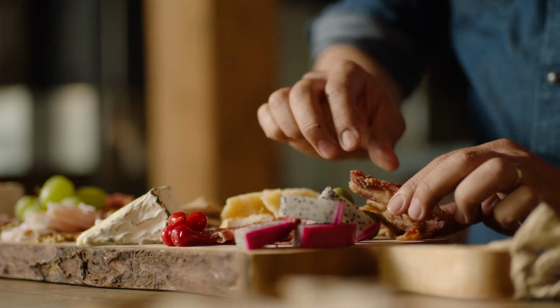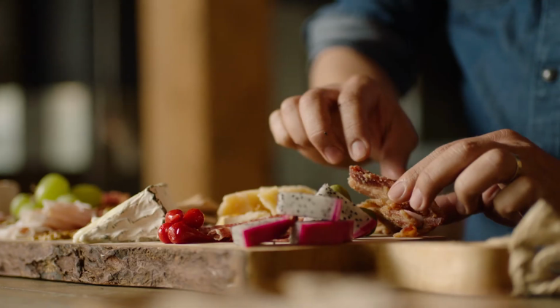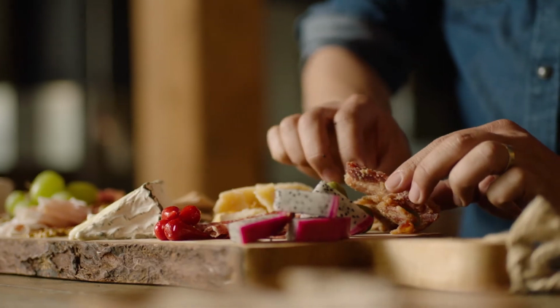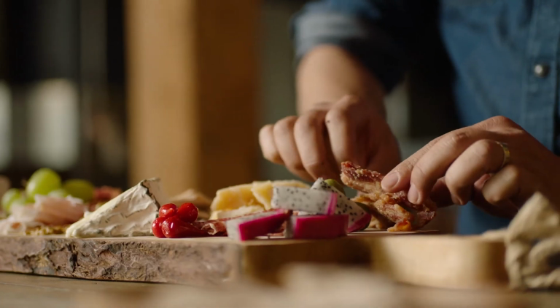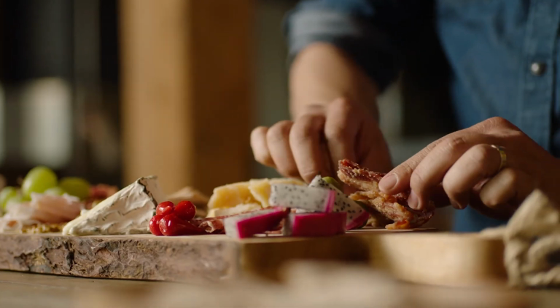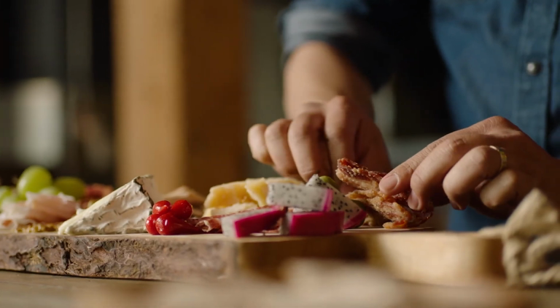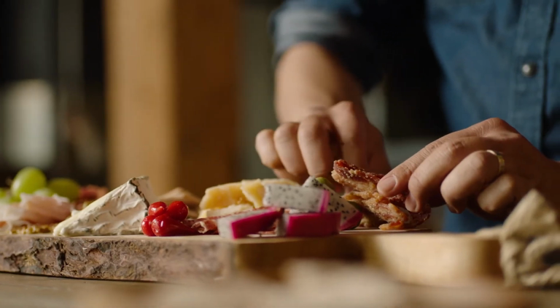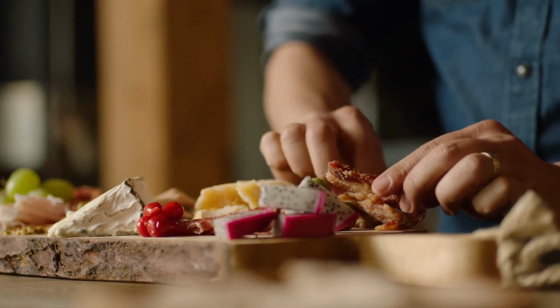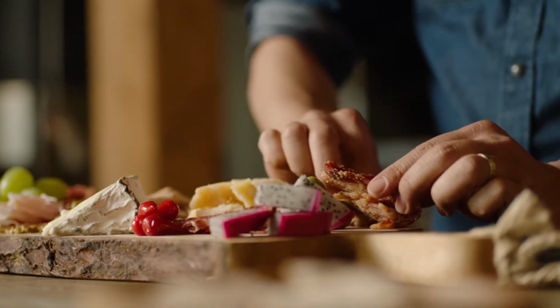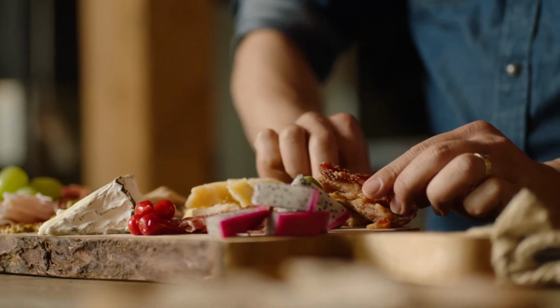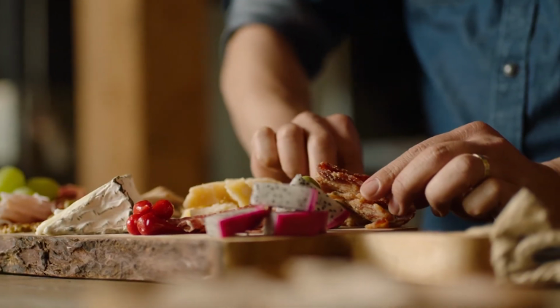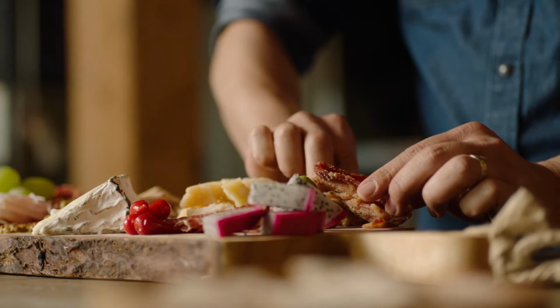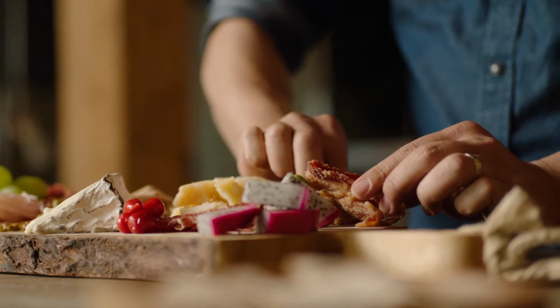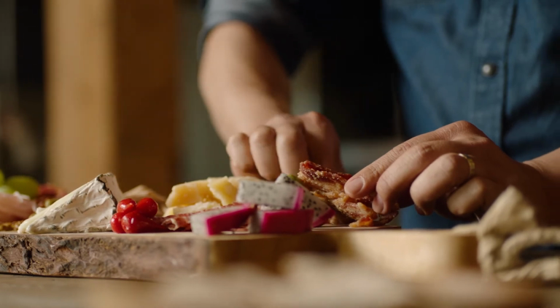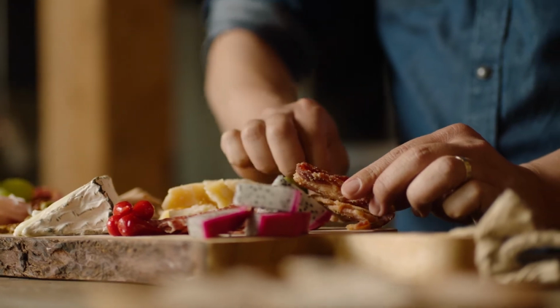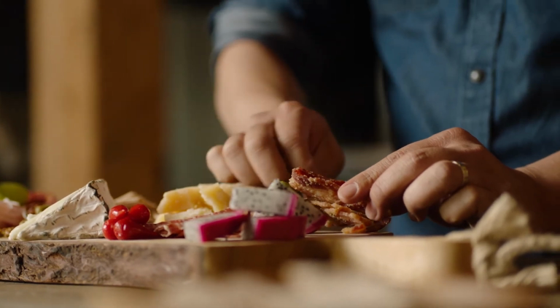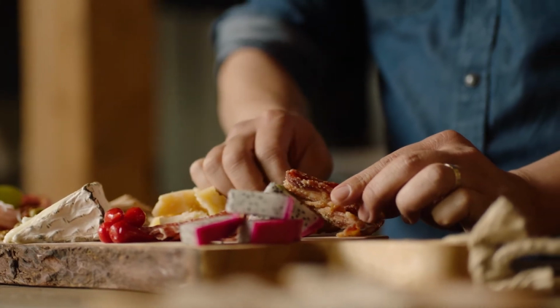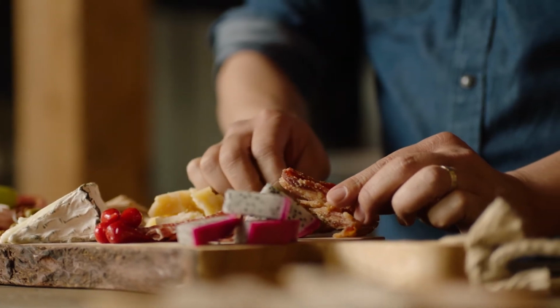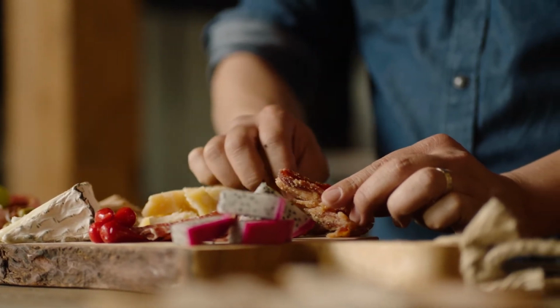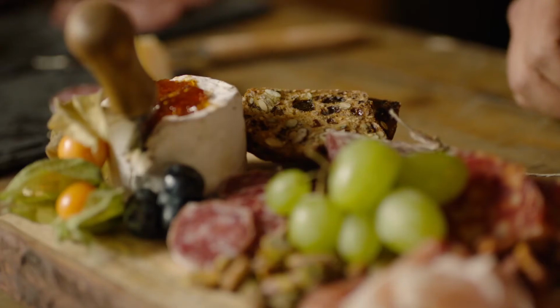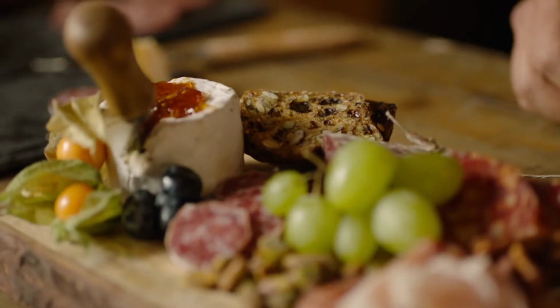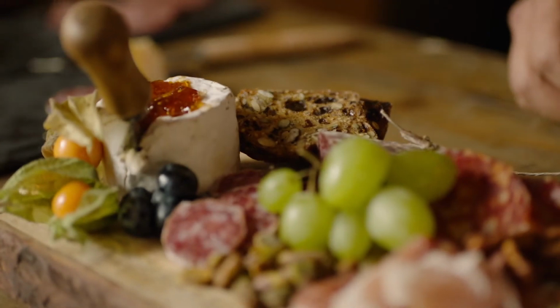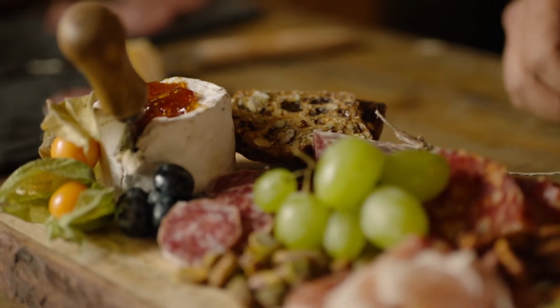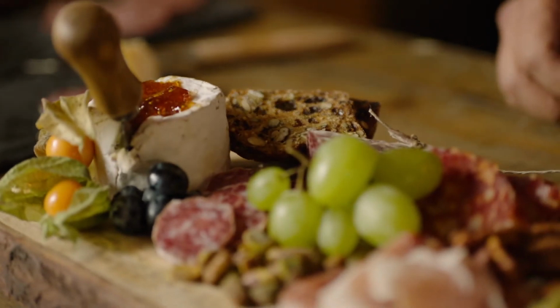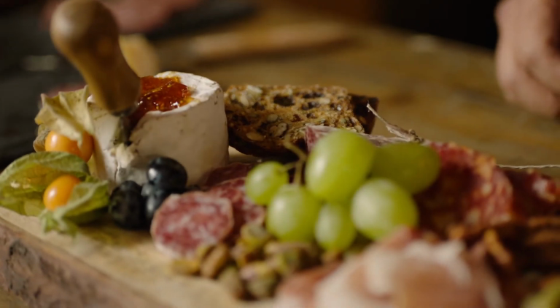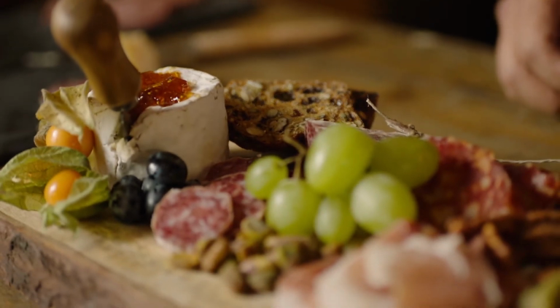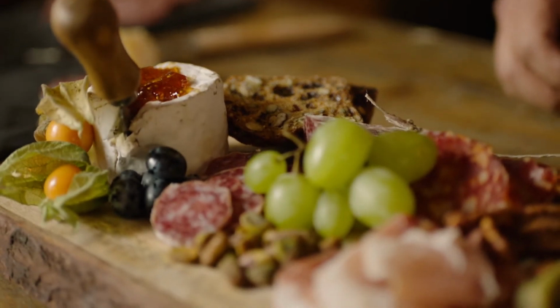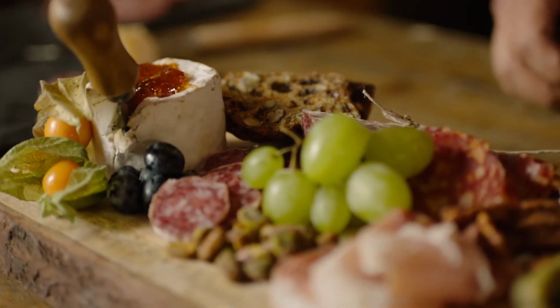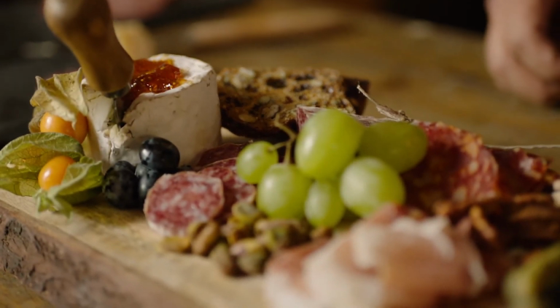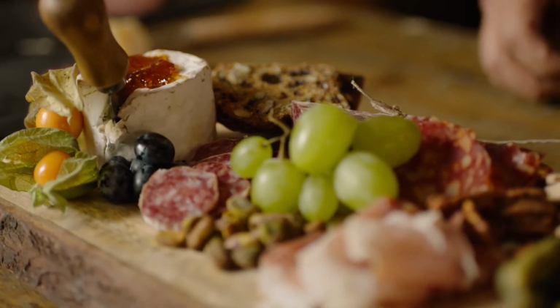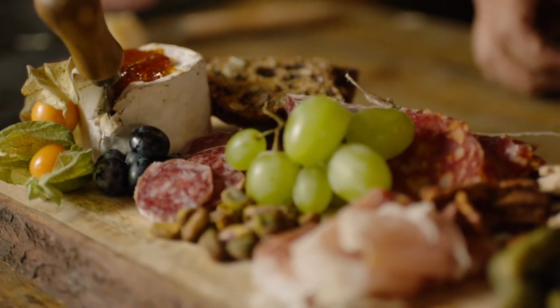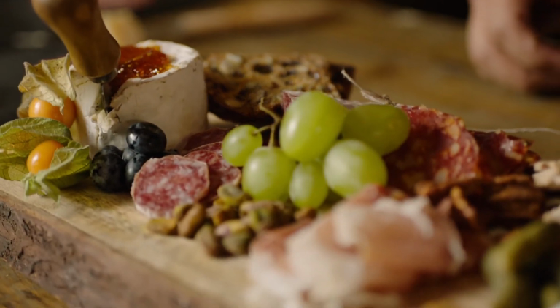Visuals: in this case, first impressions matter. Charcuterie really embodies that eat-with-your-eyes-first mentality.